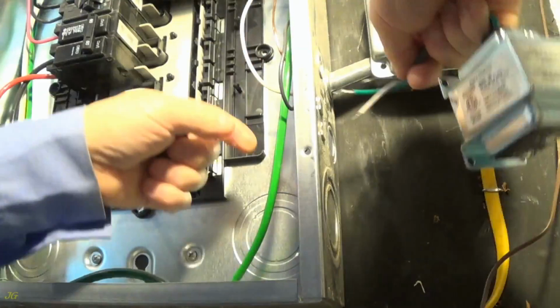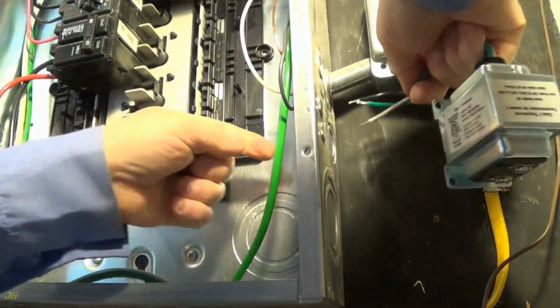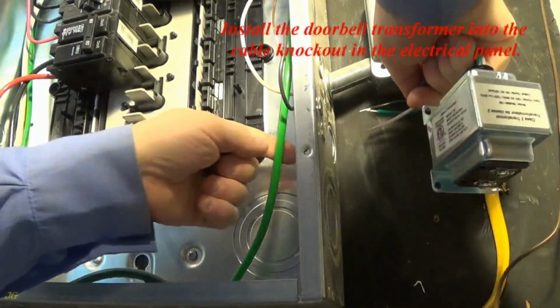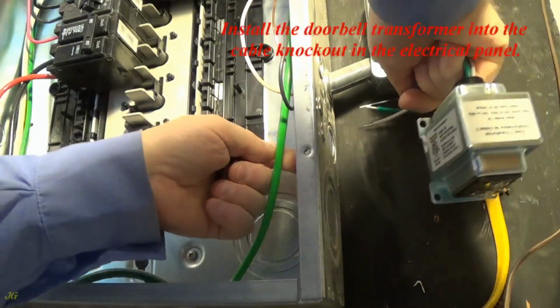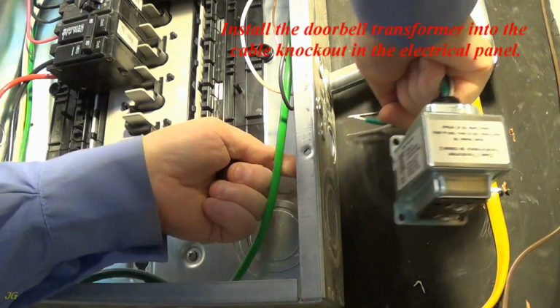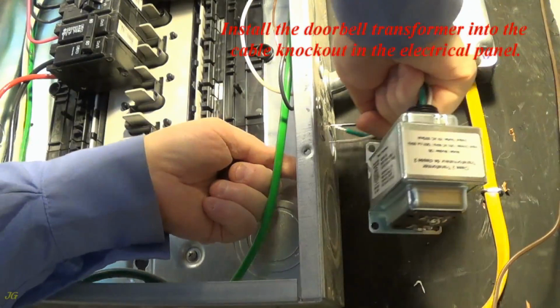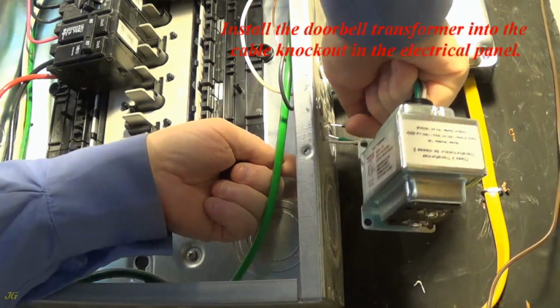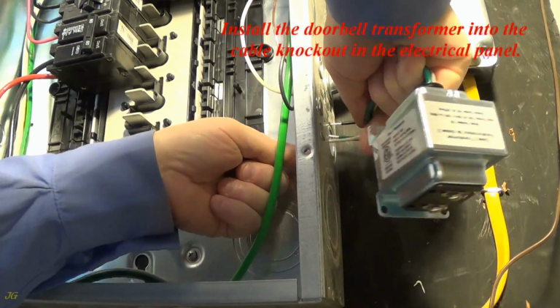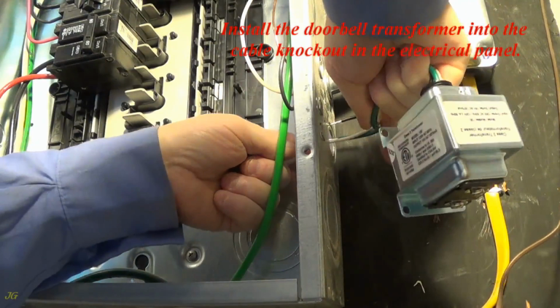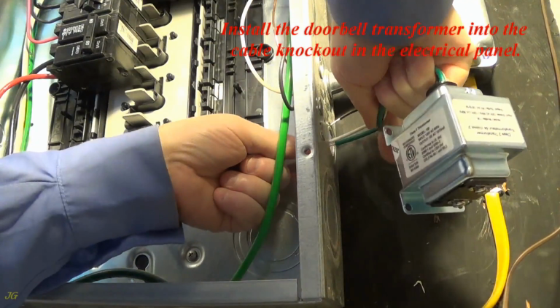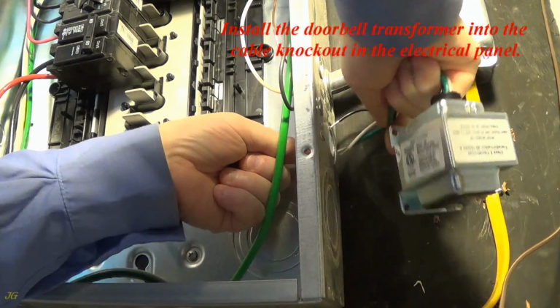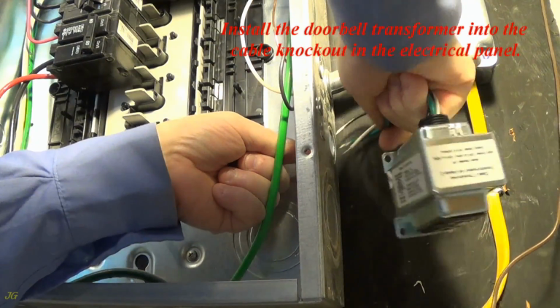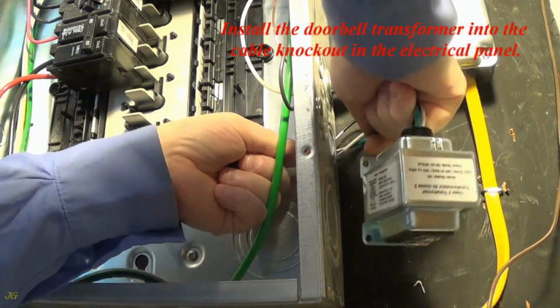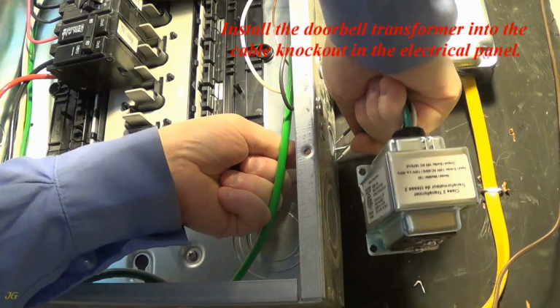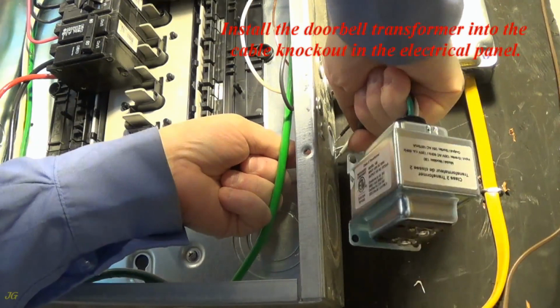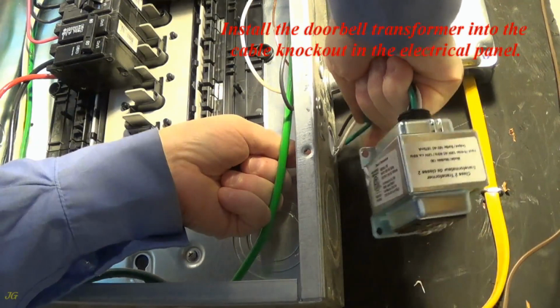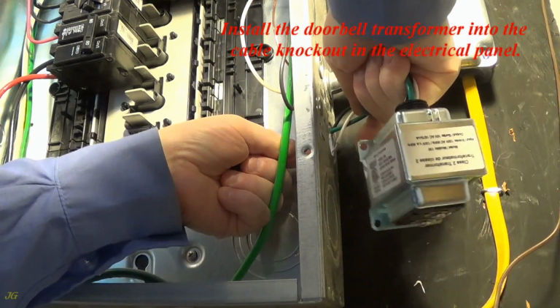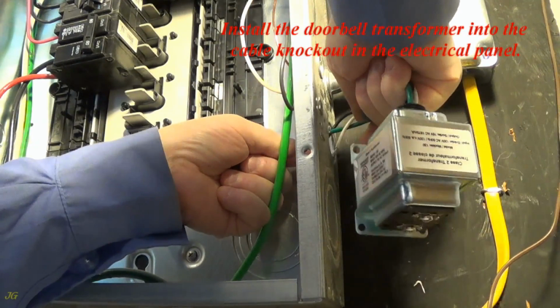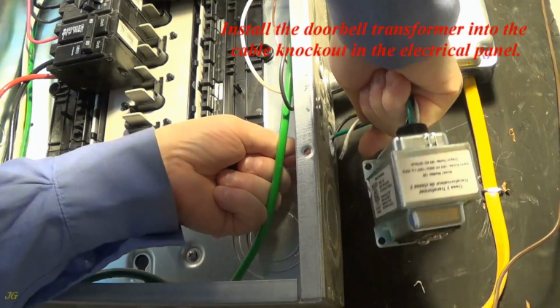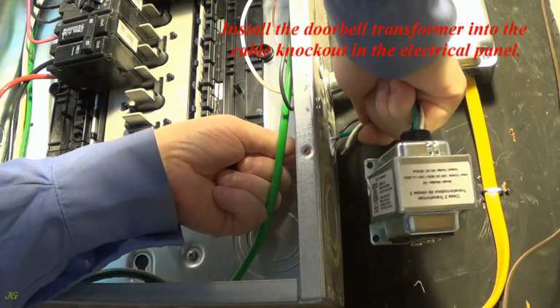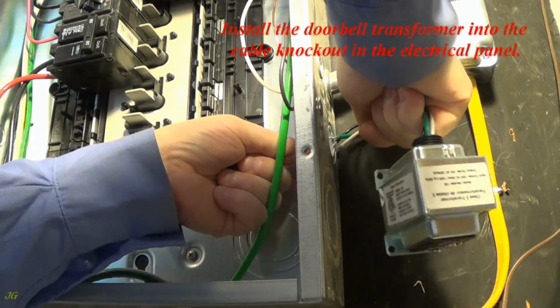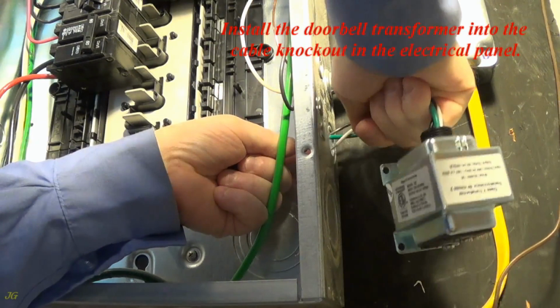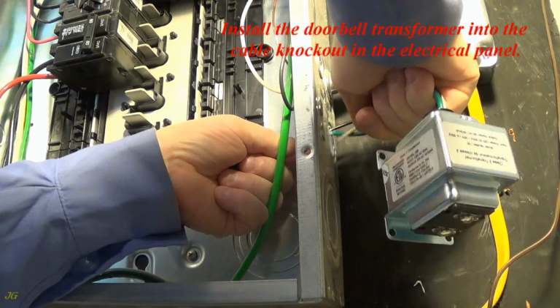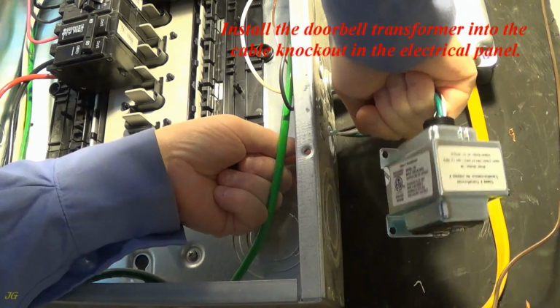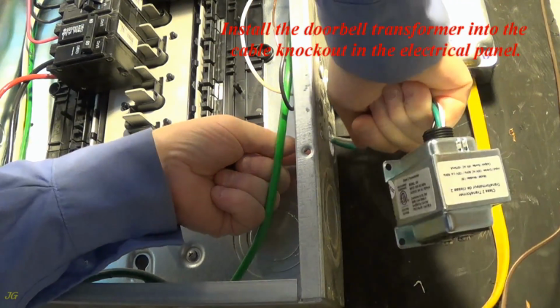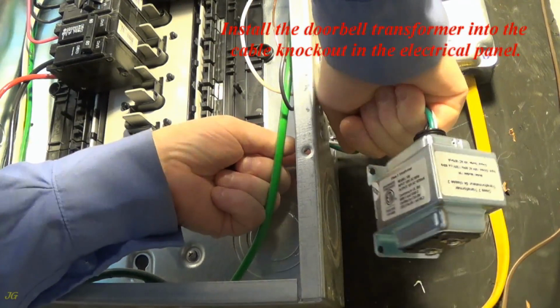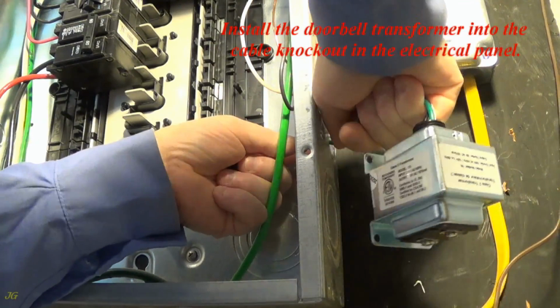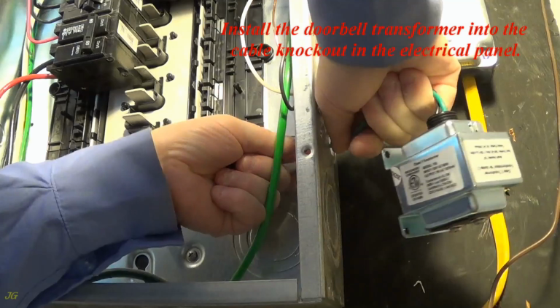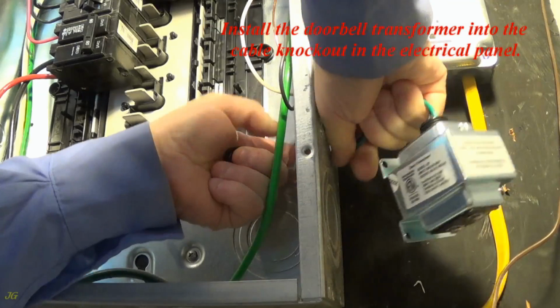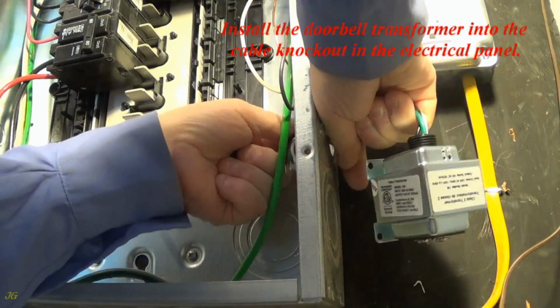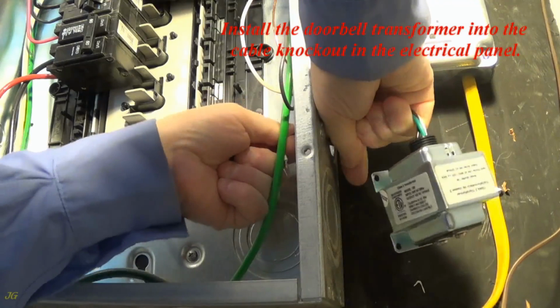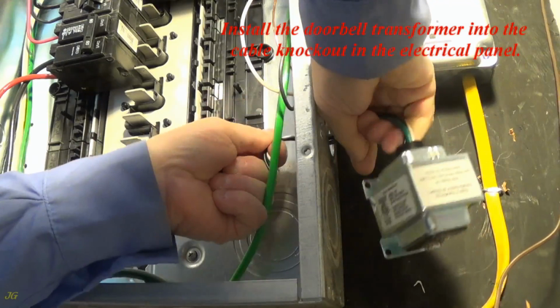Install the doorbell transformer into the cable knockout in the electrical panel.